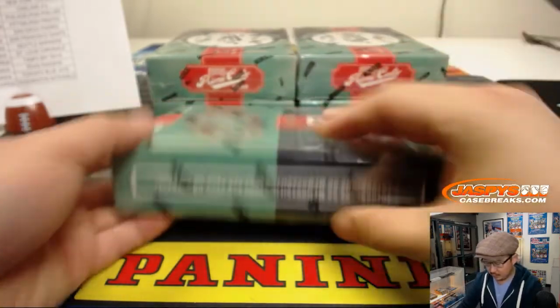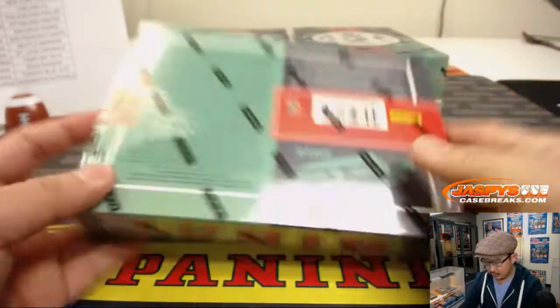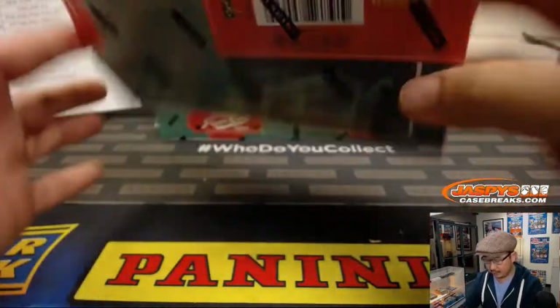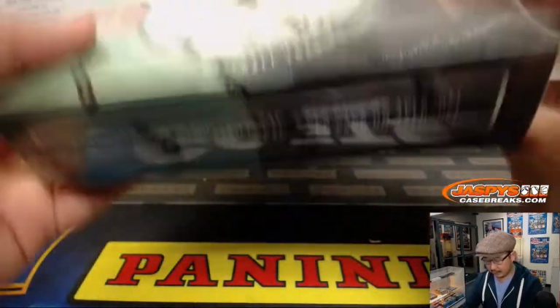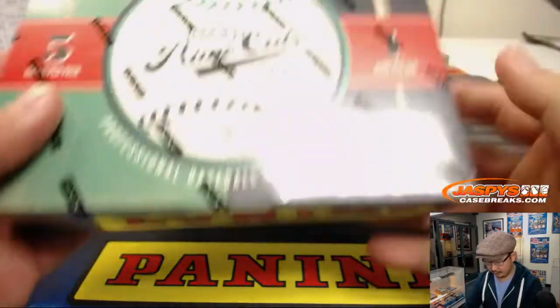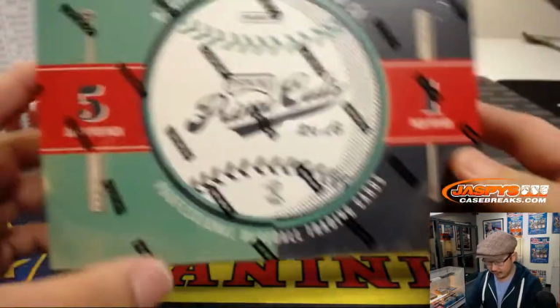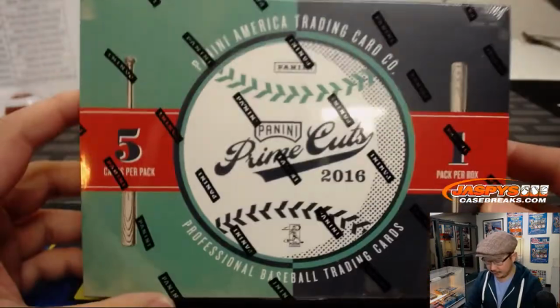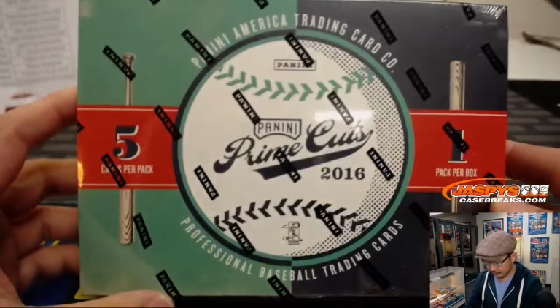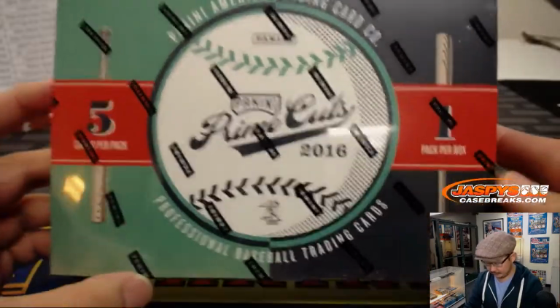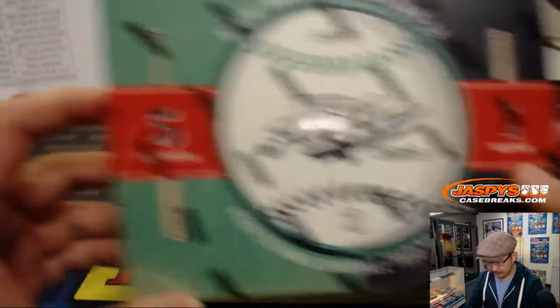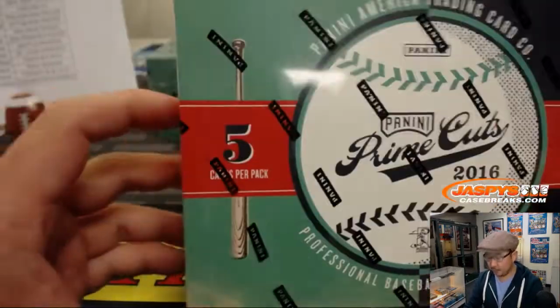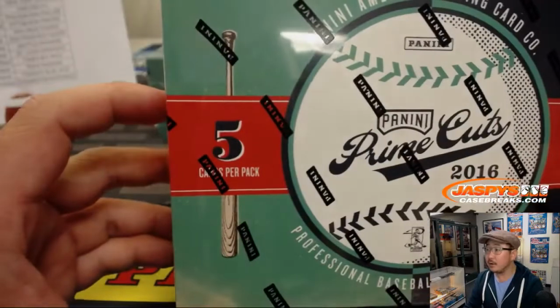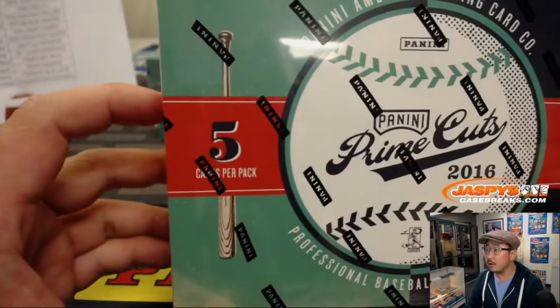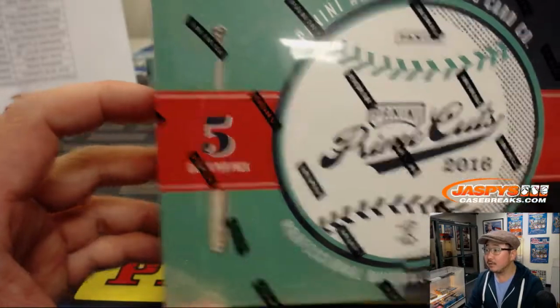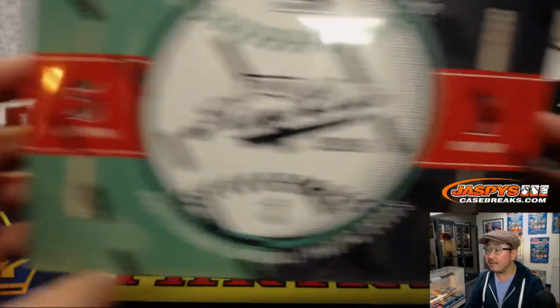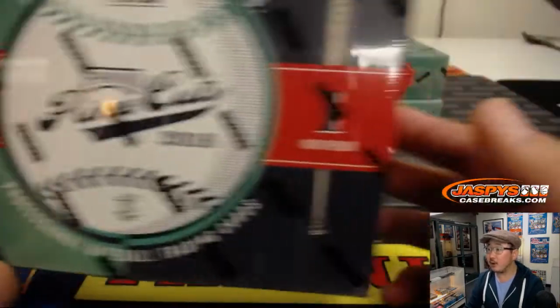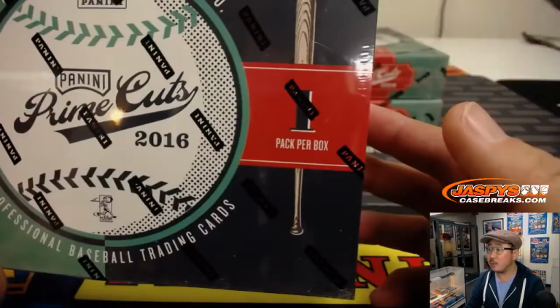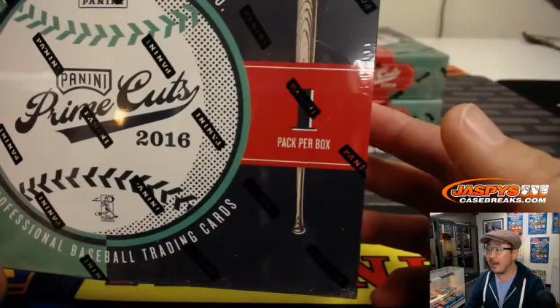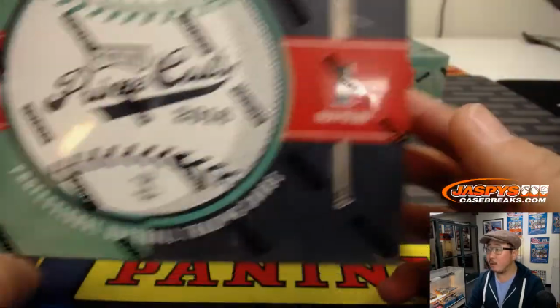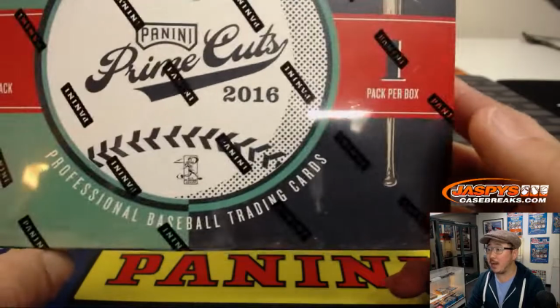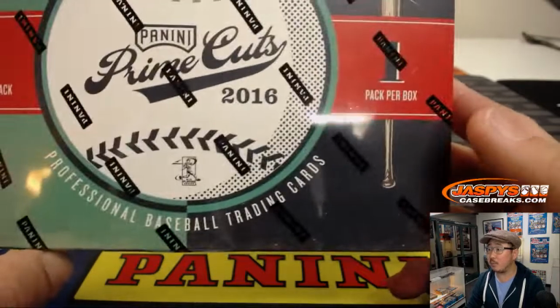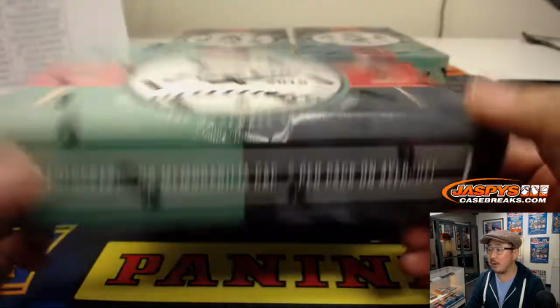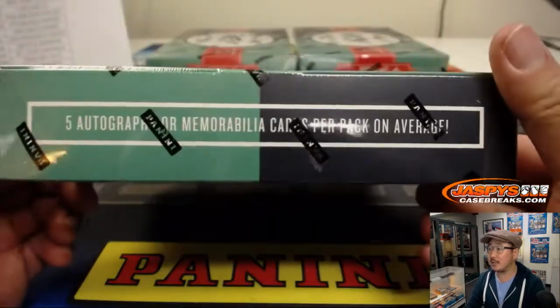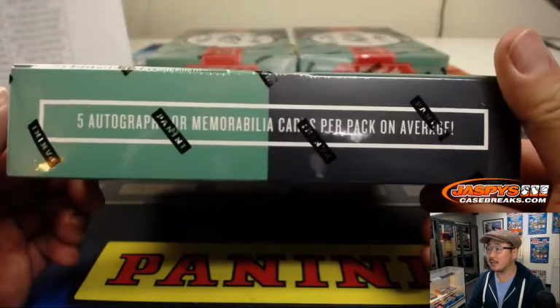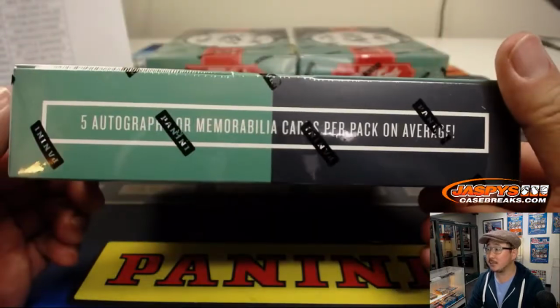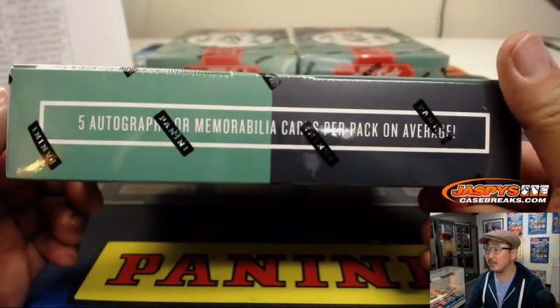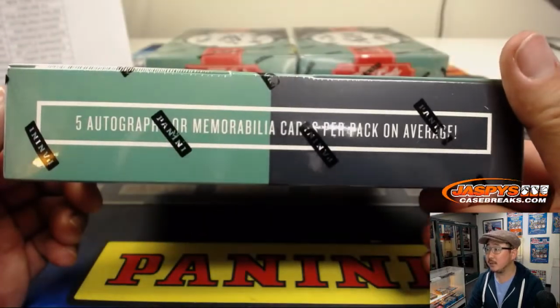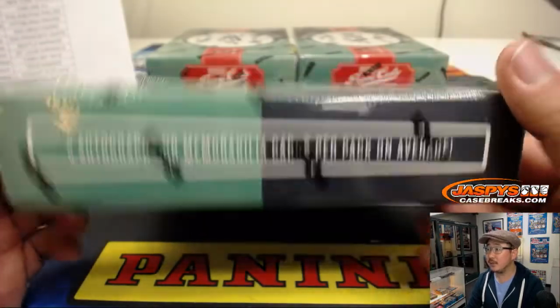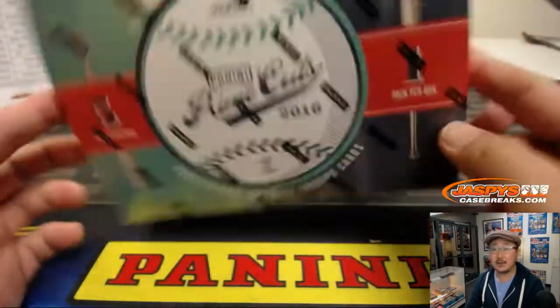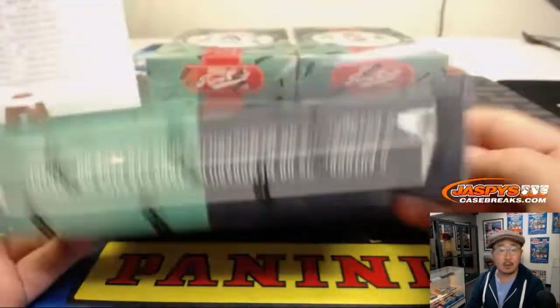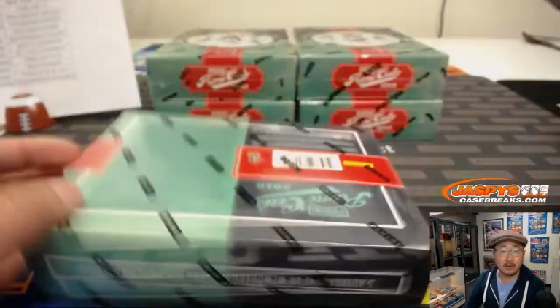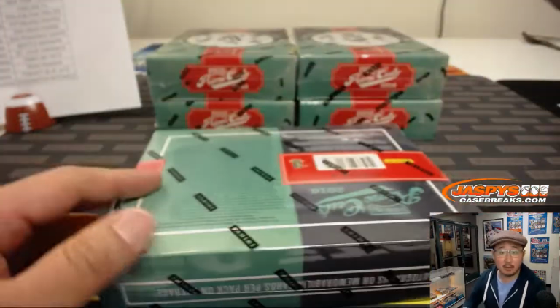Alright, good luck everybody. Five cards per pack, one pack per box — that's what we're looking for.